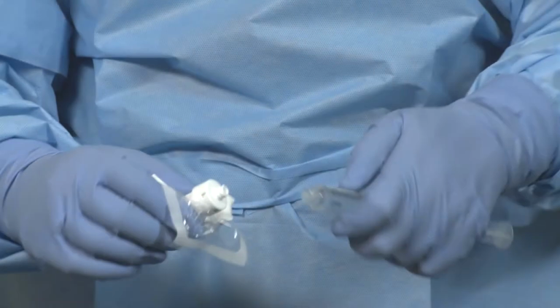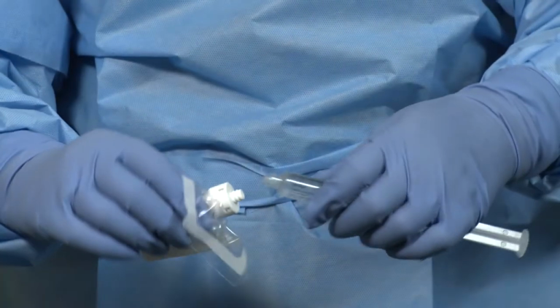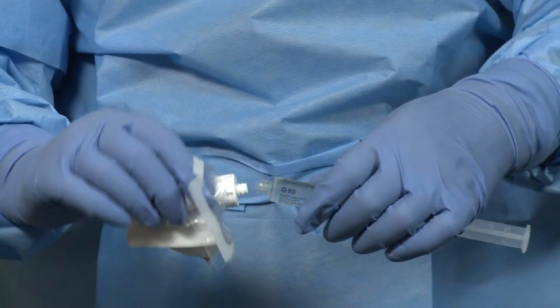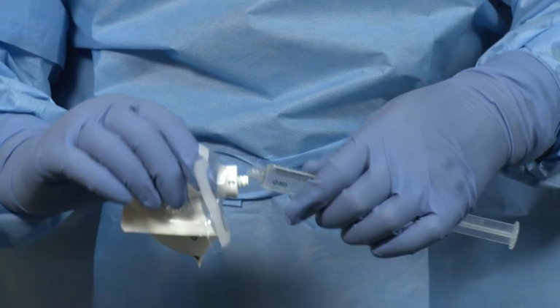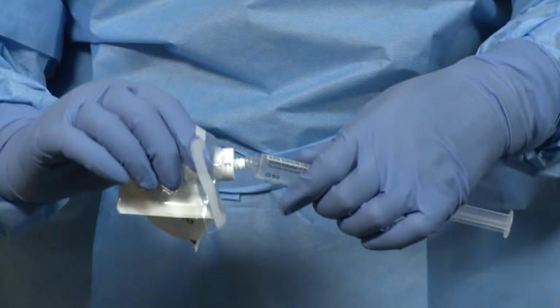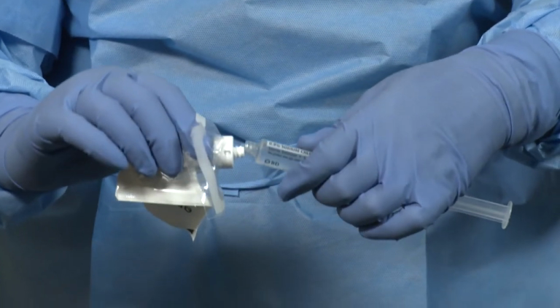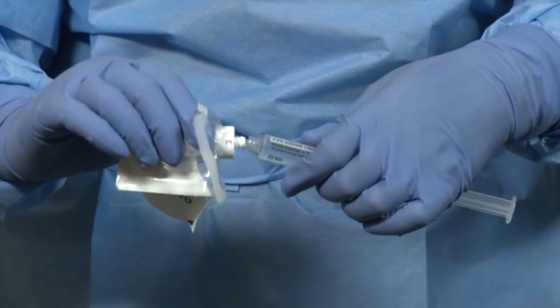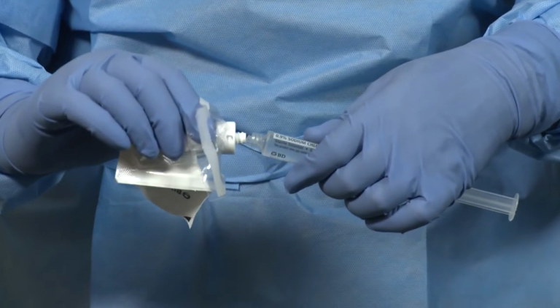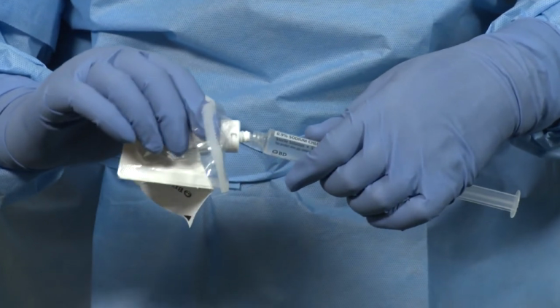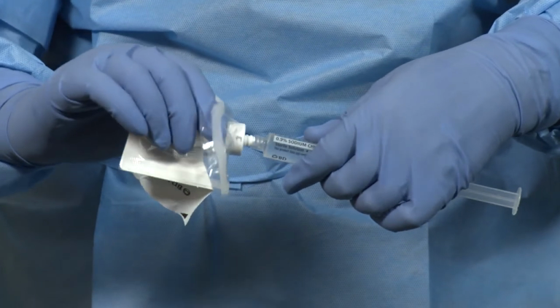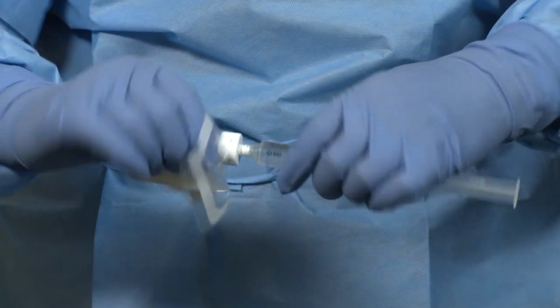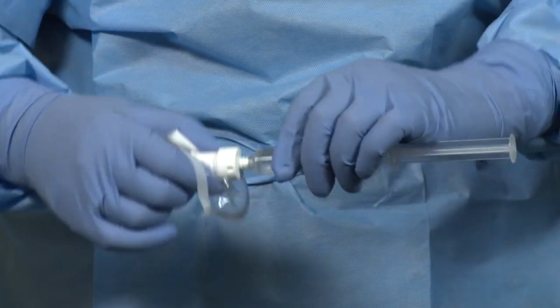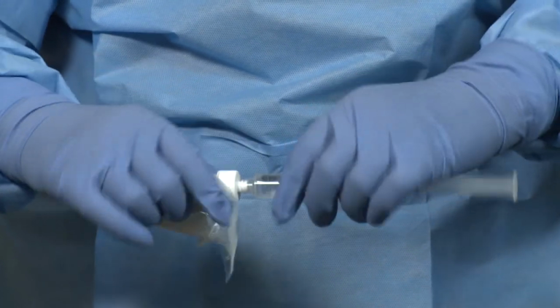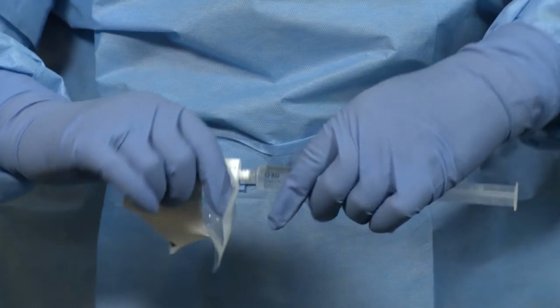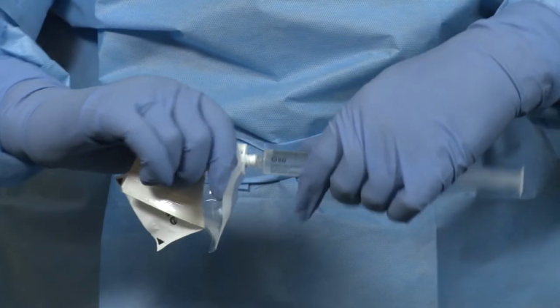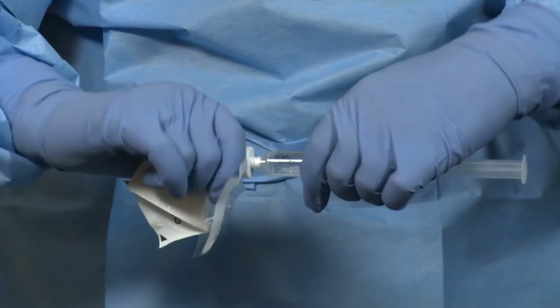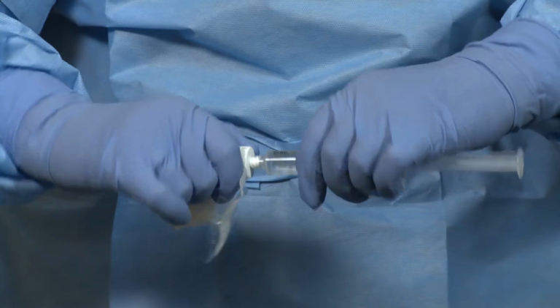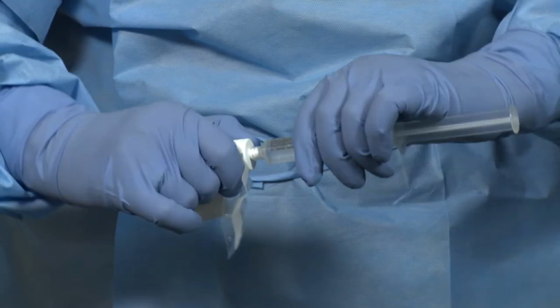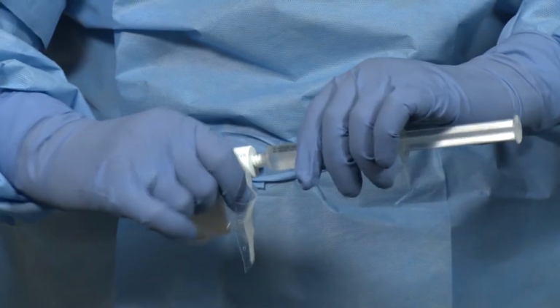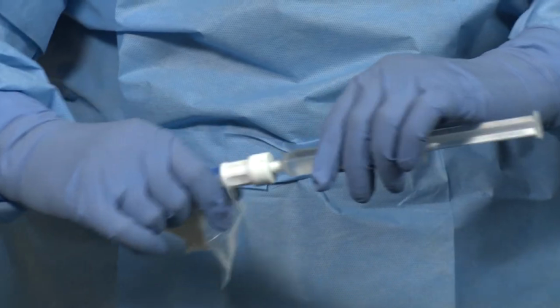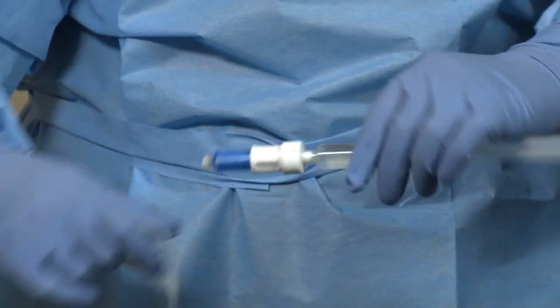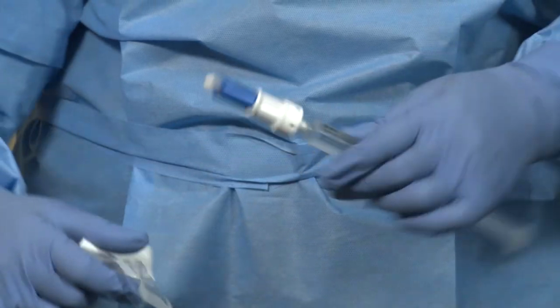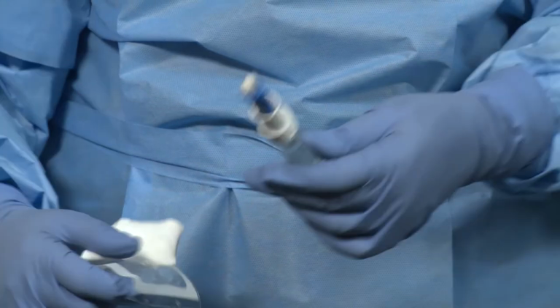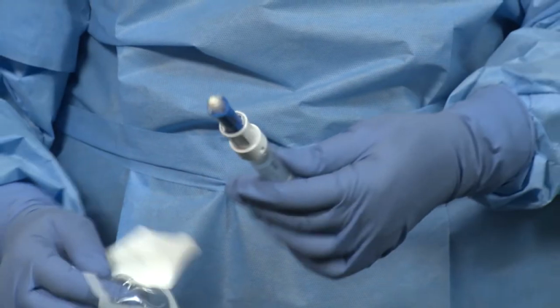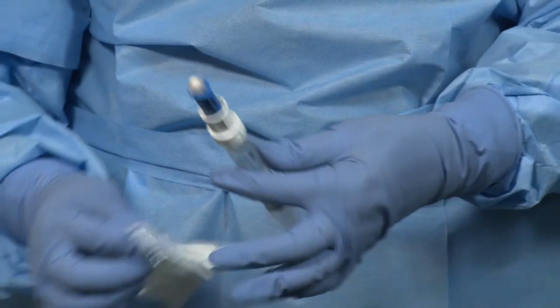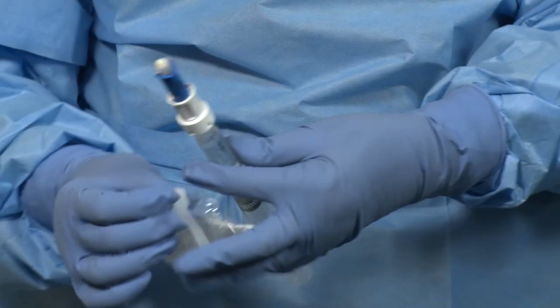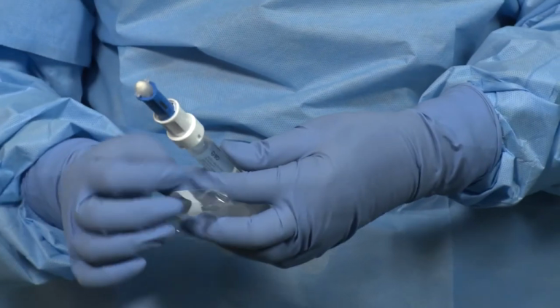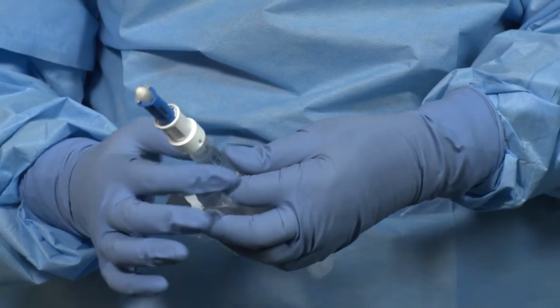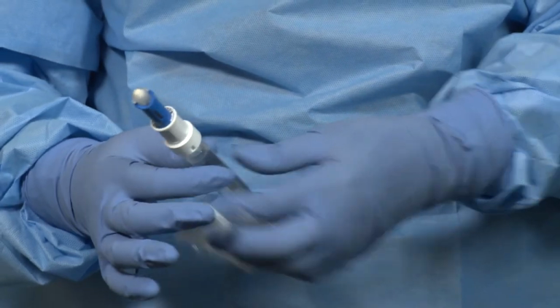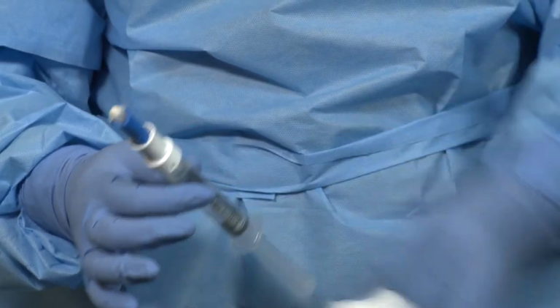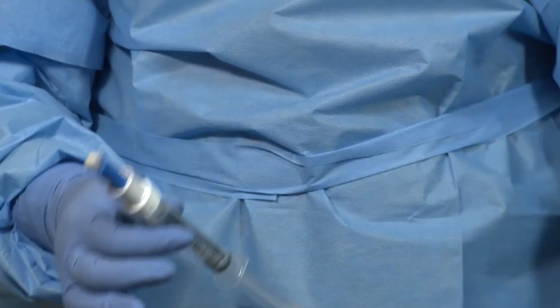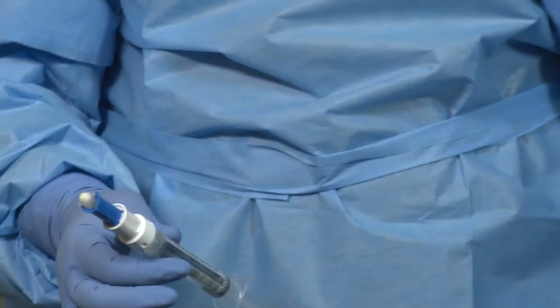First, prepare a syringe unit by combining a saline syringe with a BDFASIL injector.